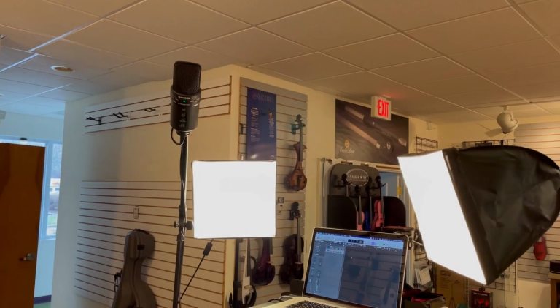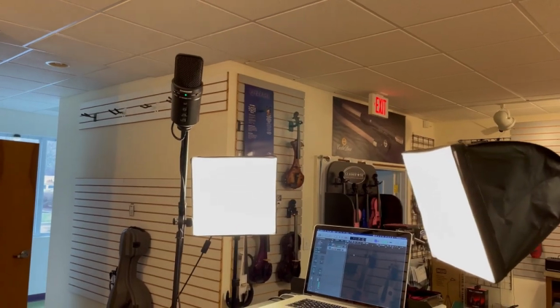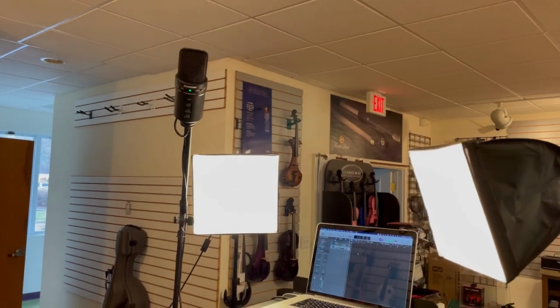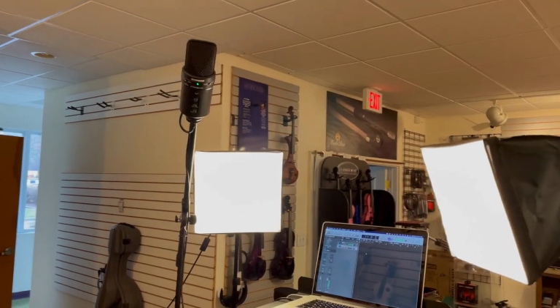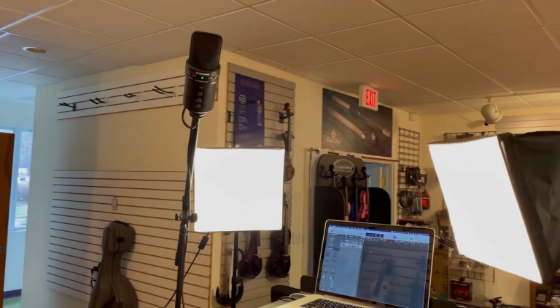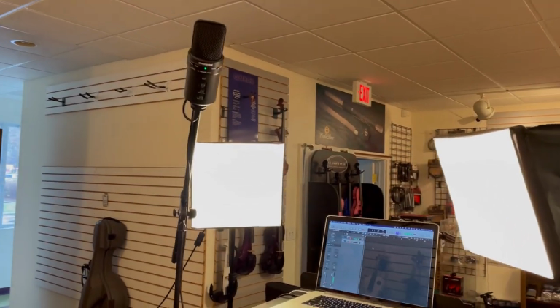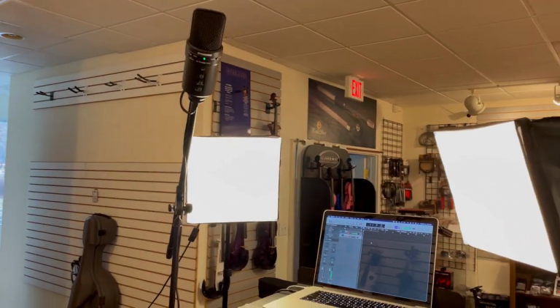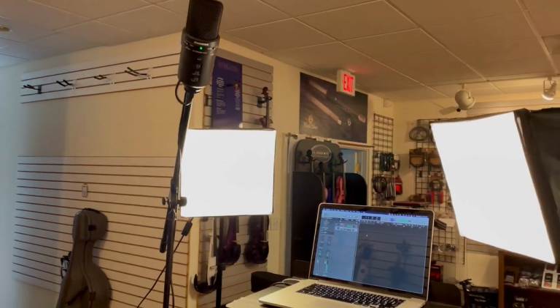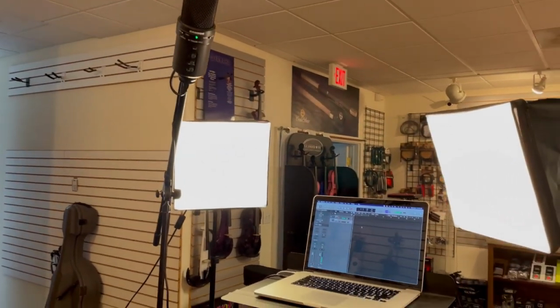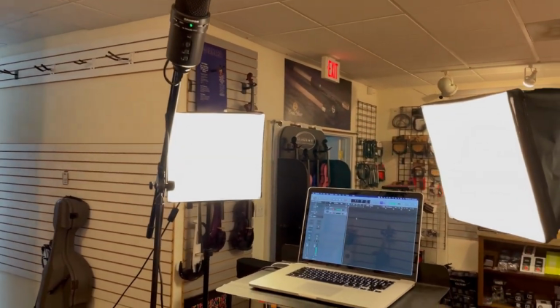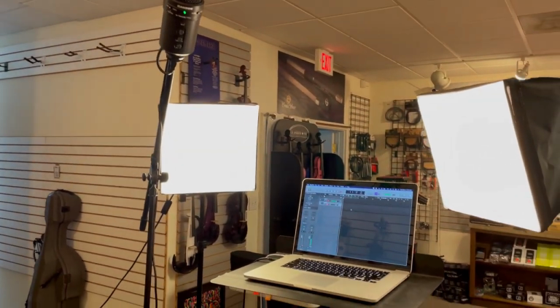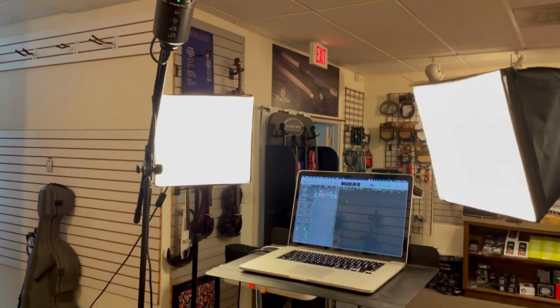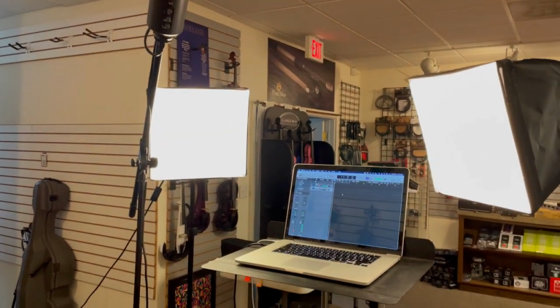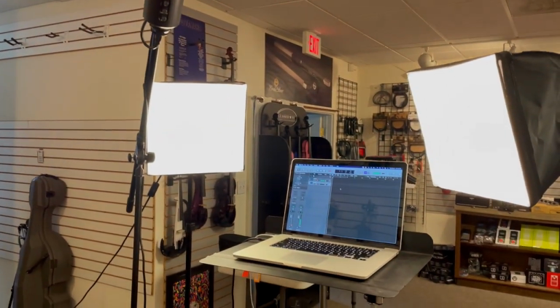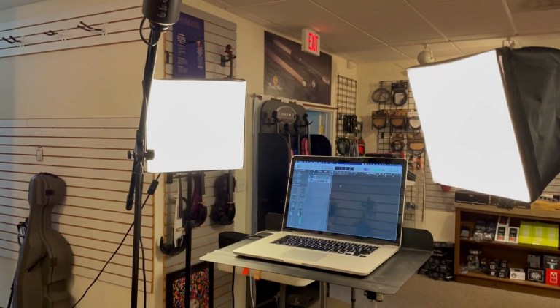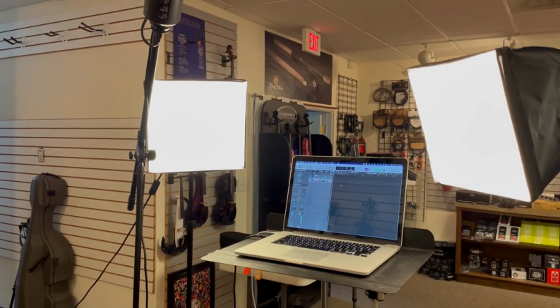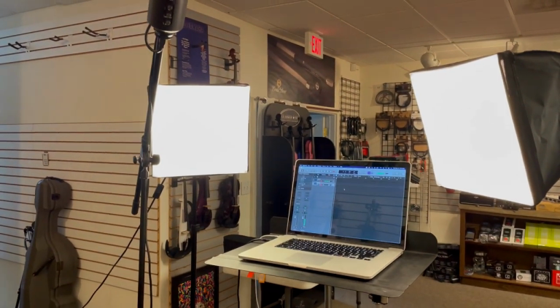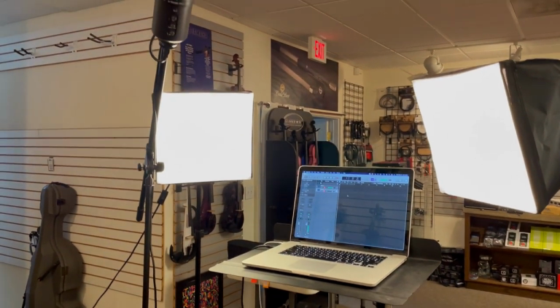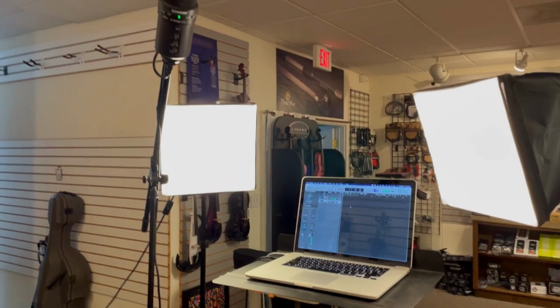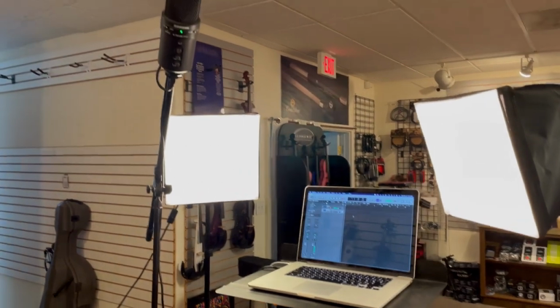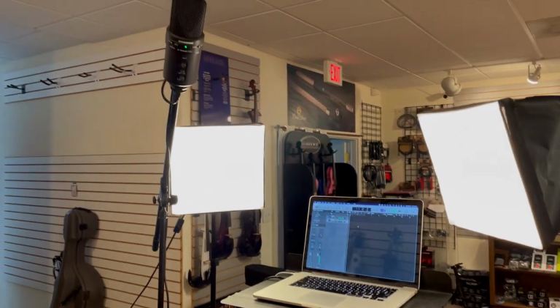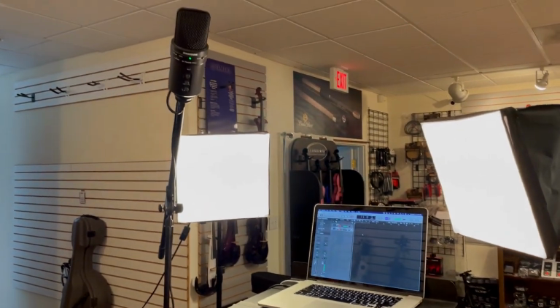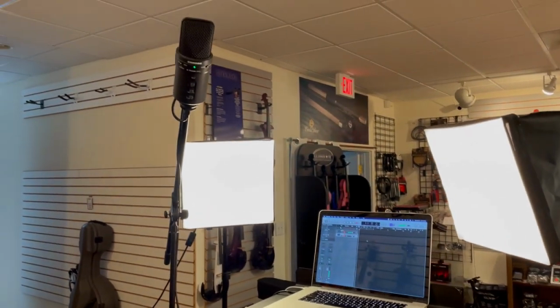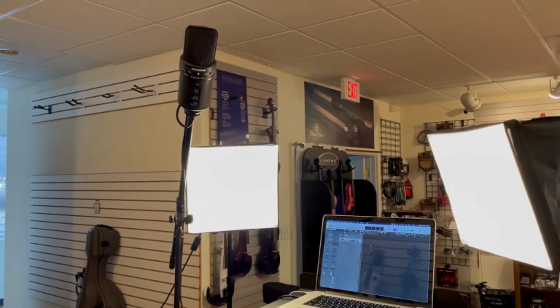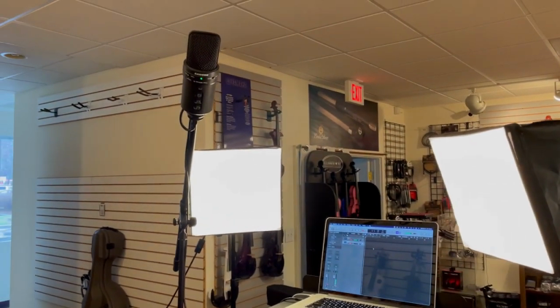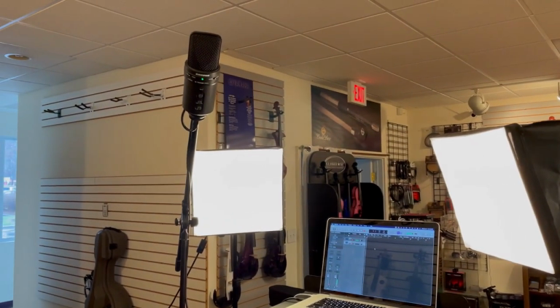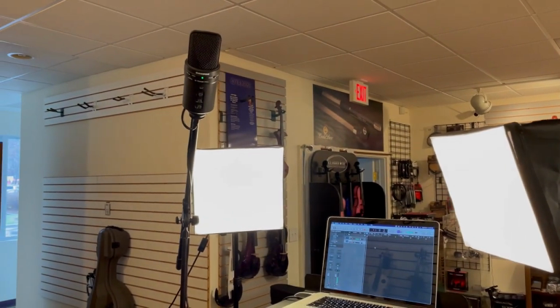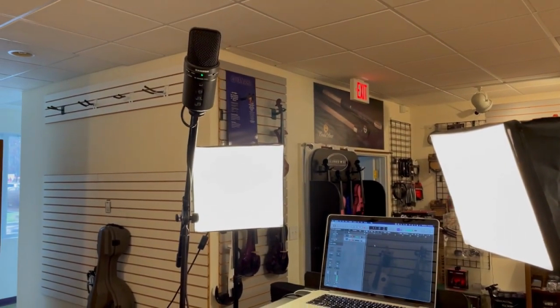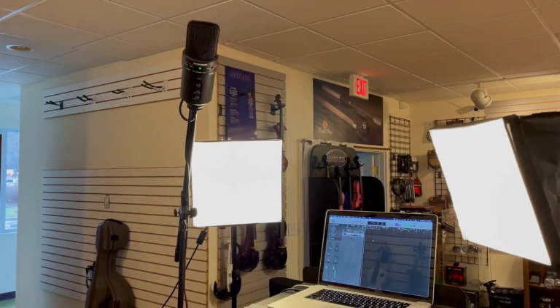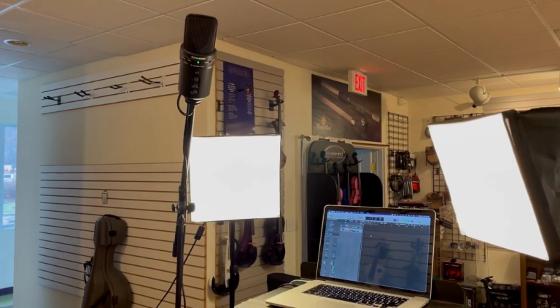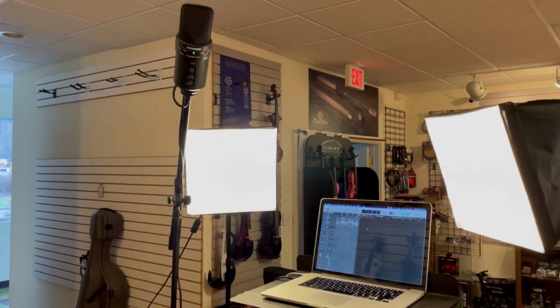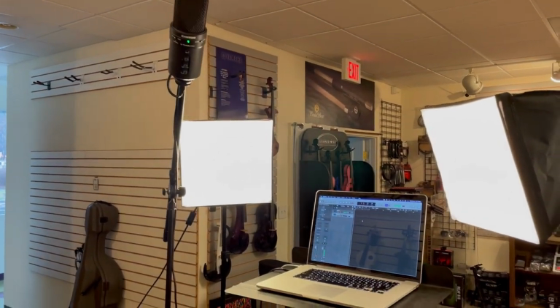Here's the setup. We'll be recording two channels simultaneously — one will be the mic overhead, and the other will be the direct signal.